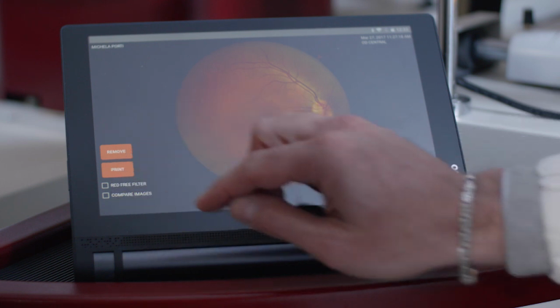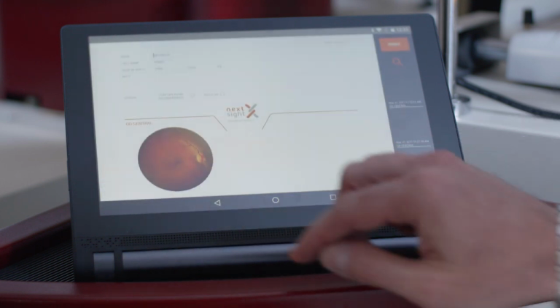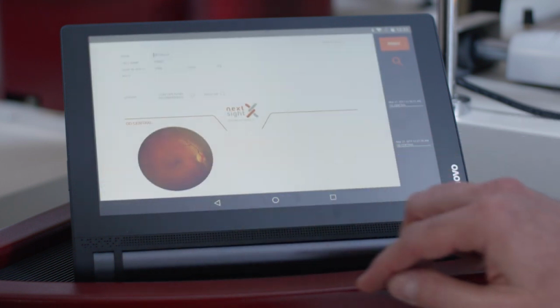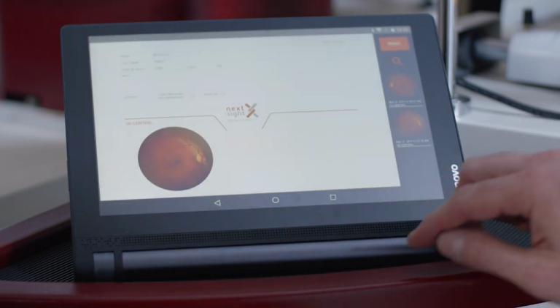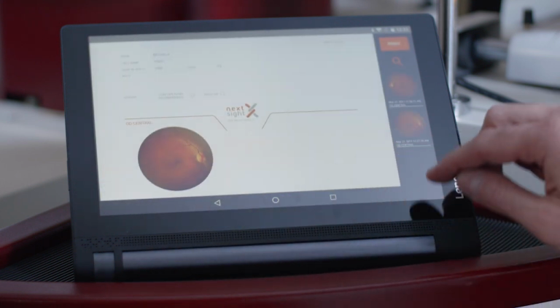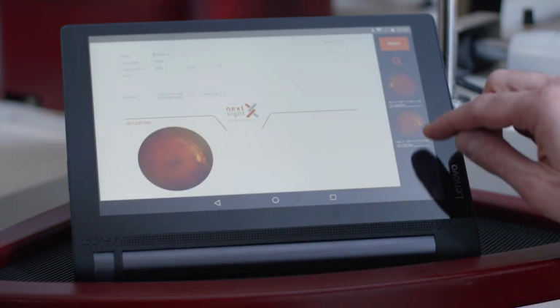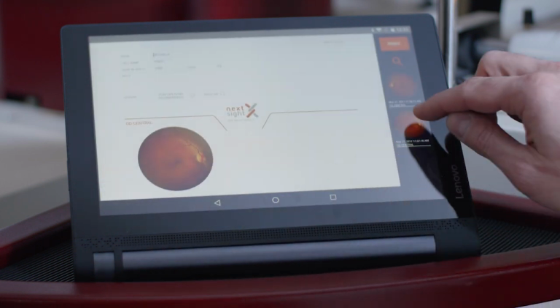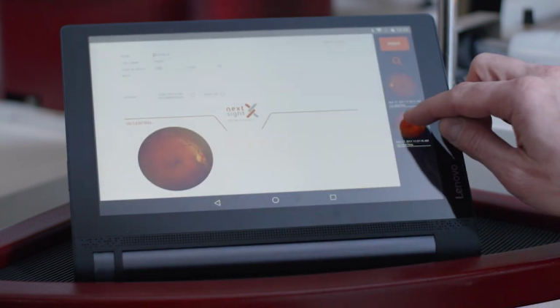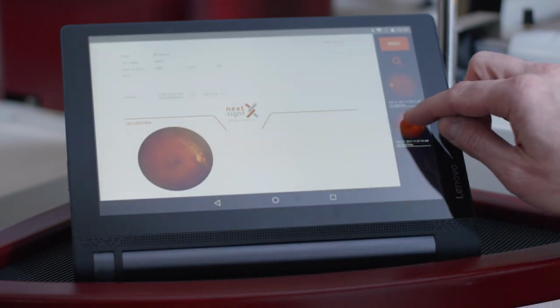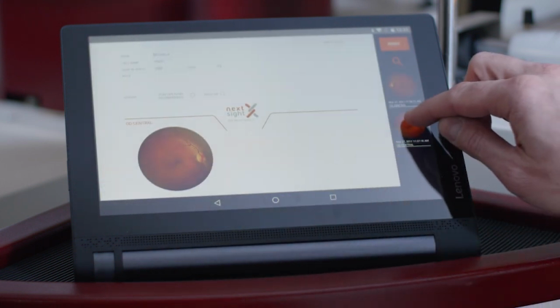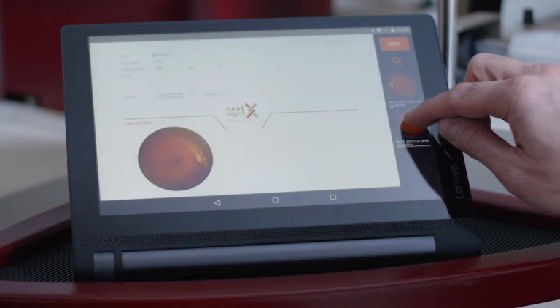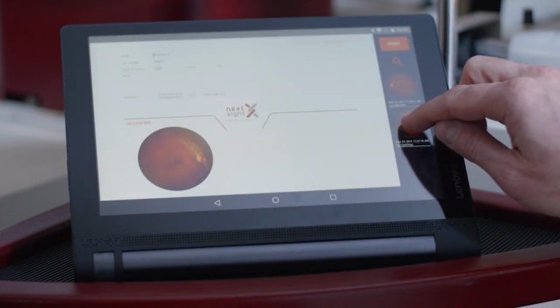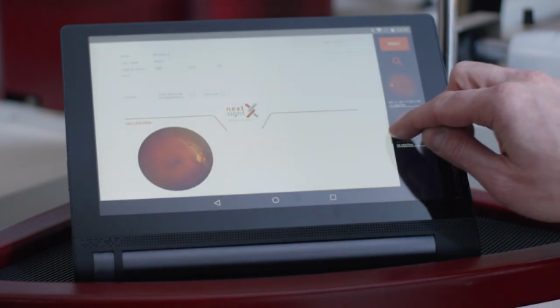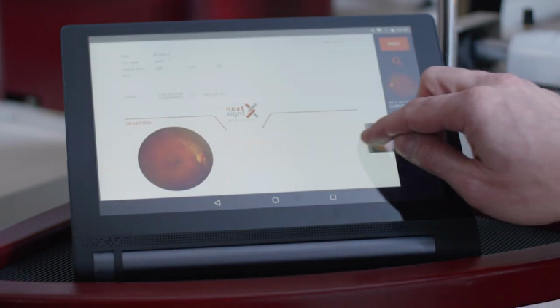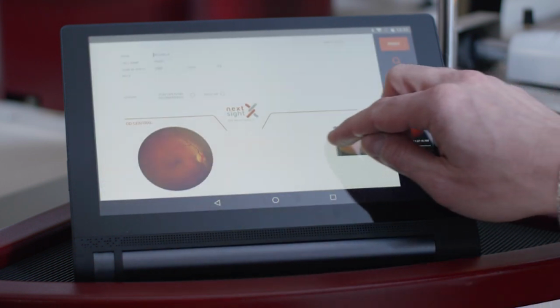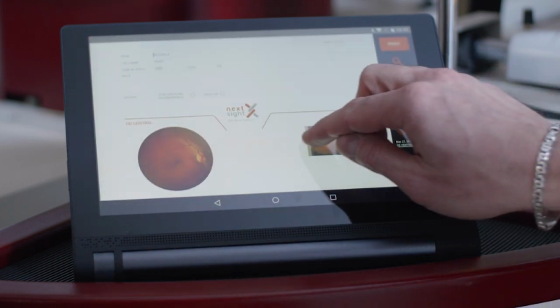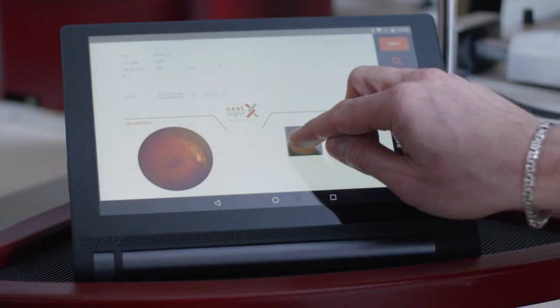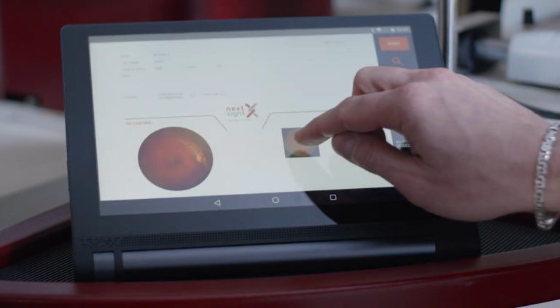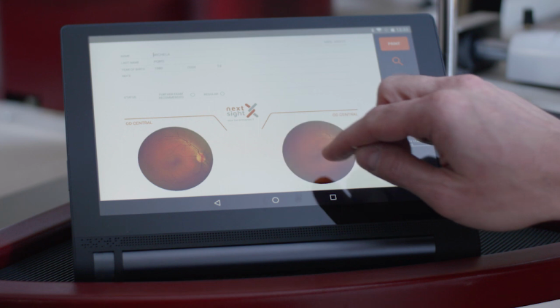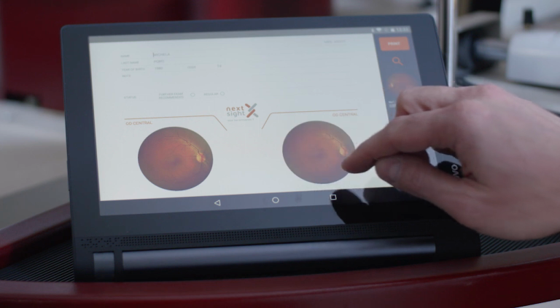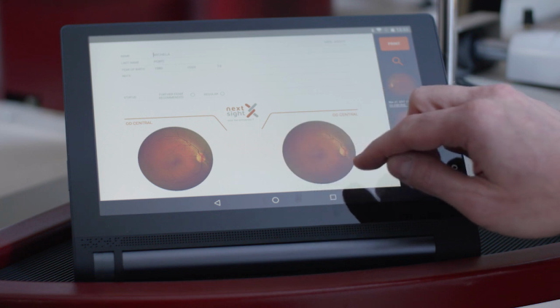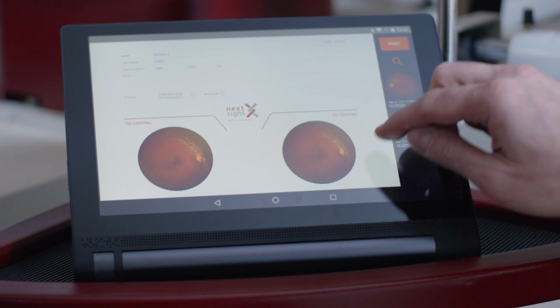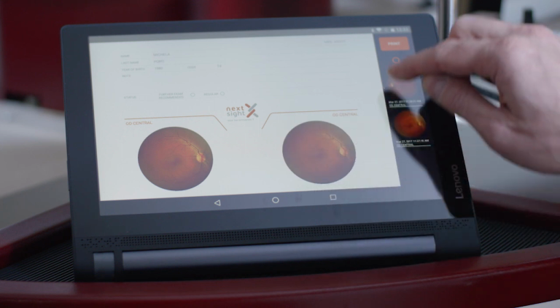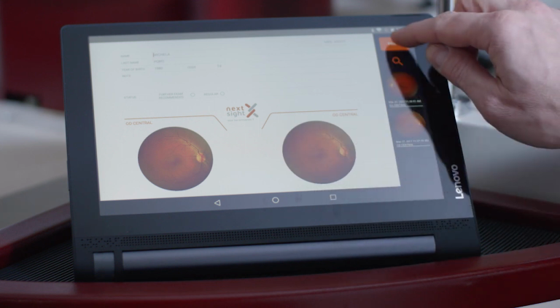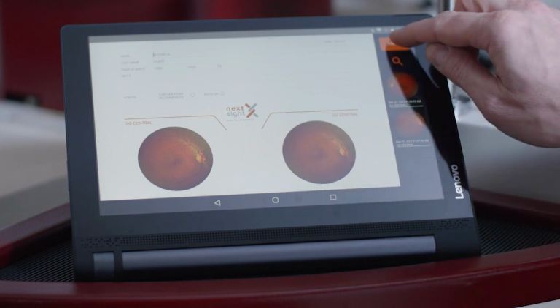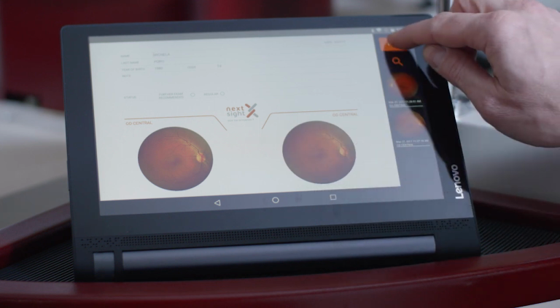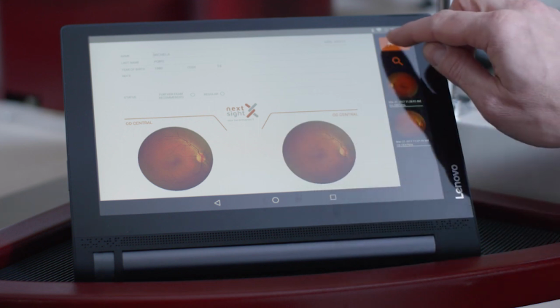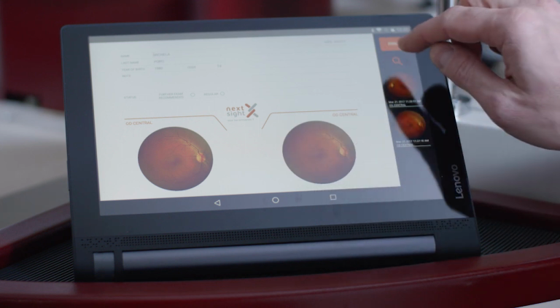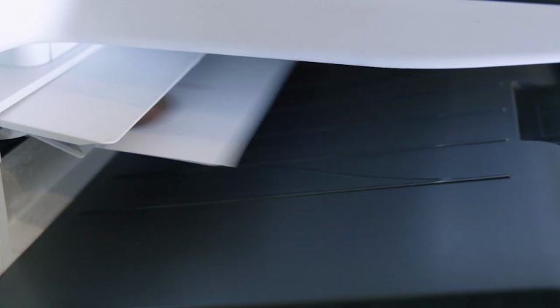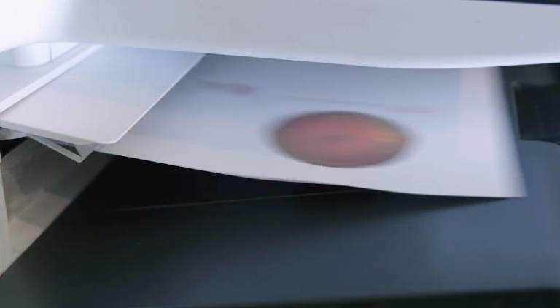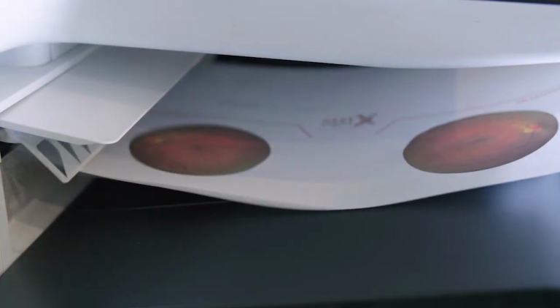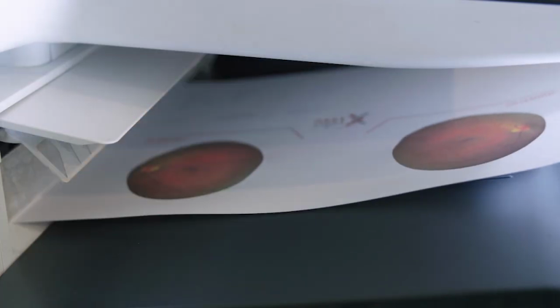Once the results of the examination have been acquired and evaluated, the report can be printed by the tablet and passed on to the patient.